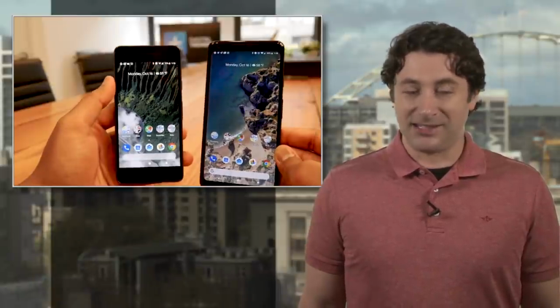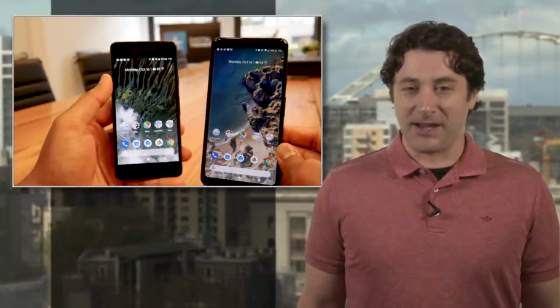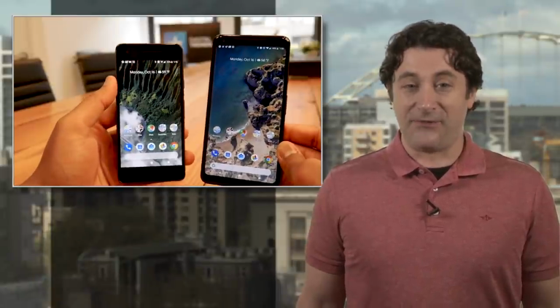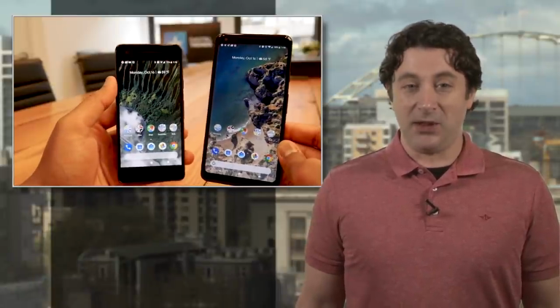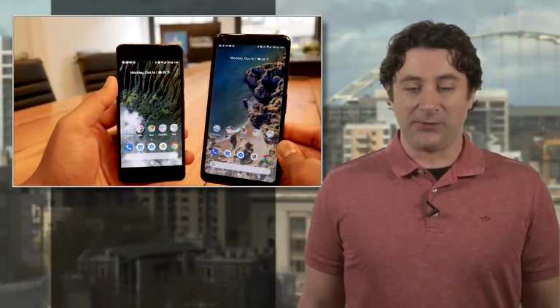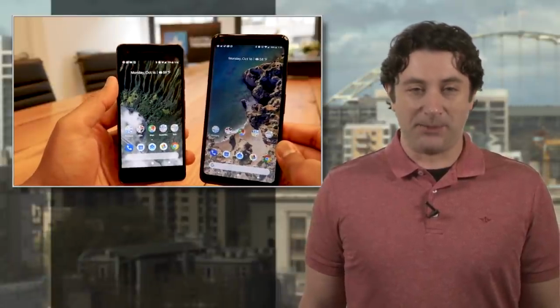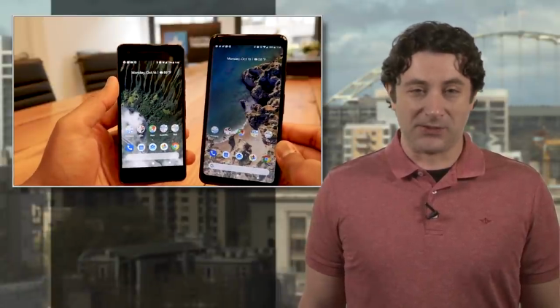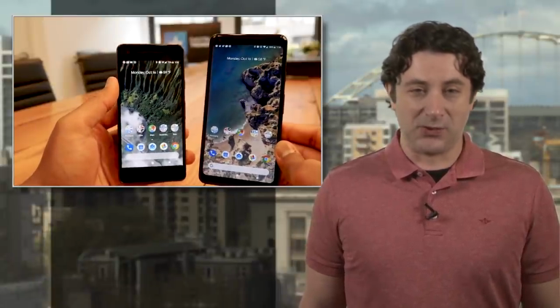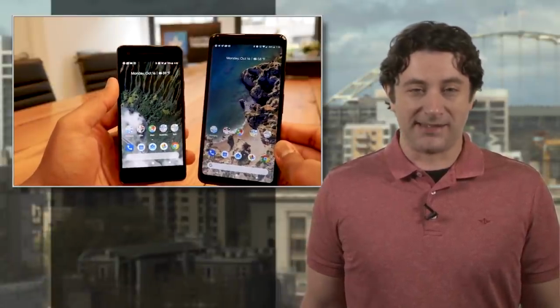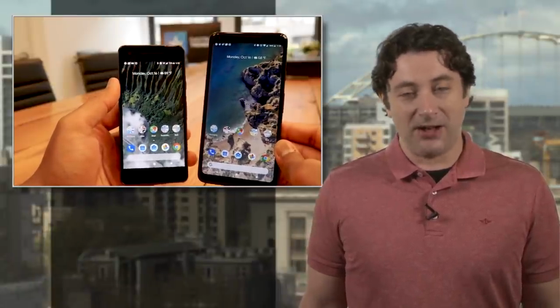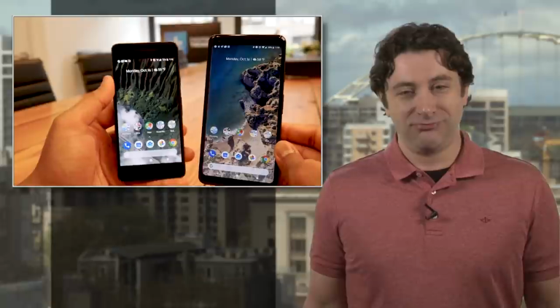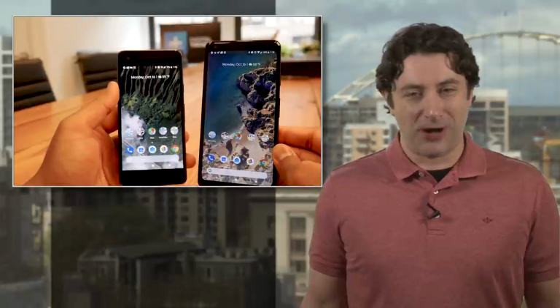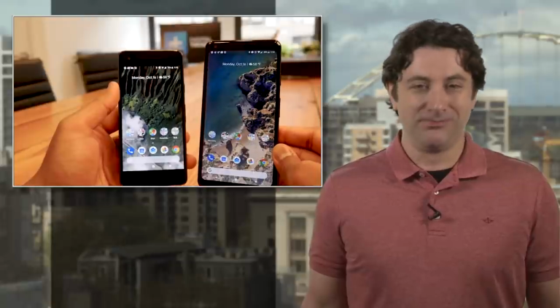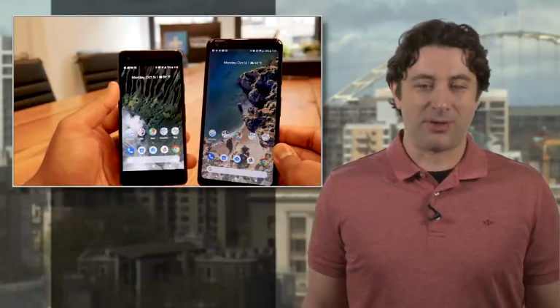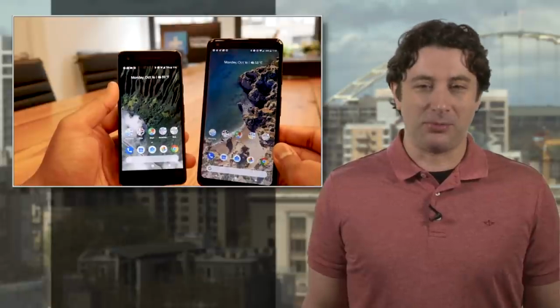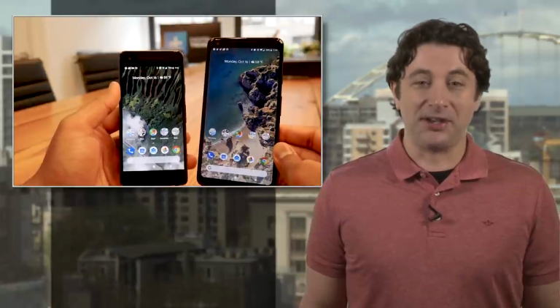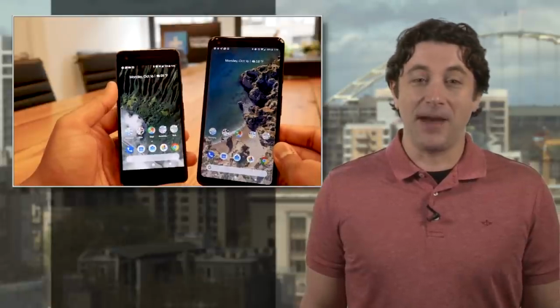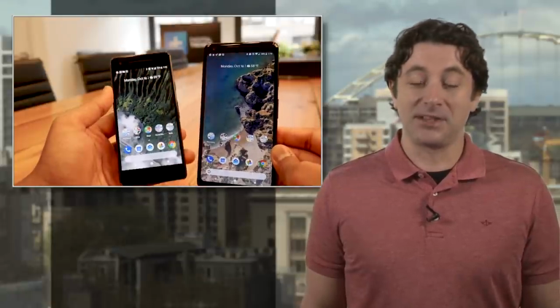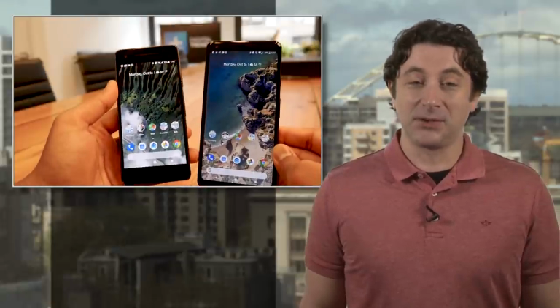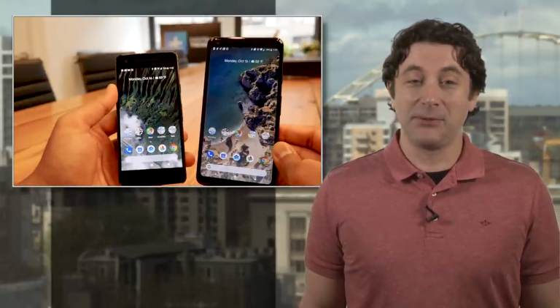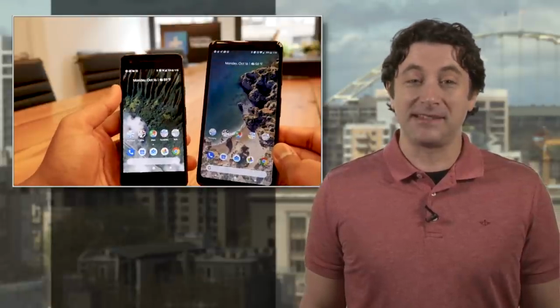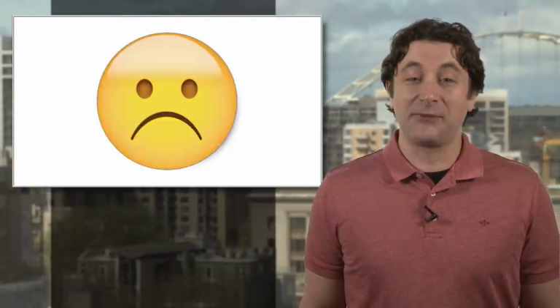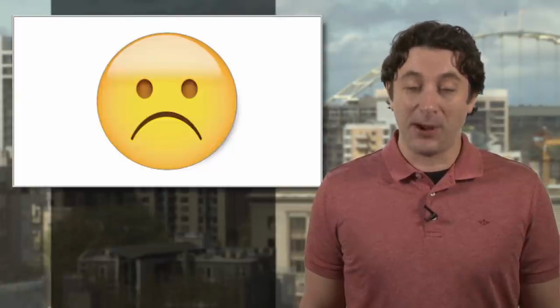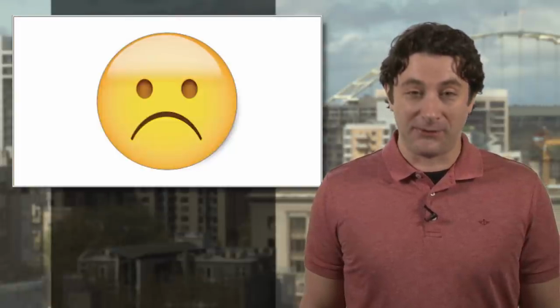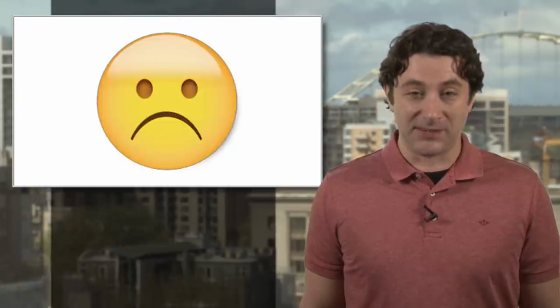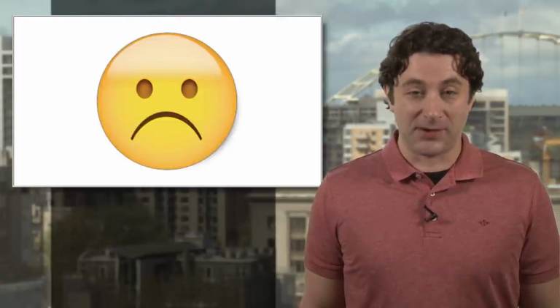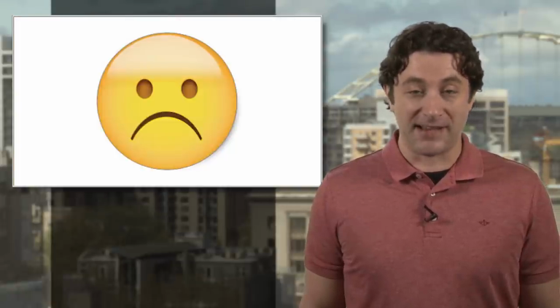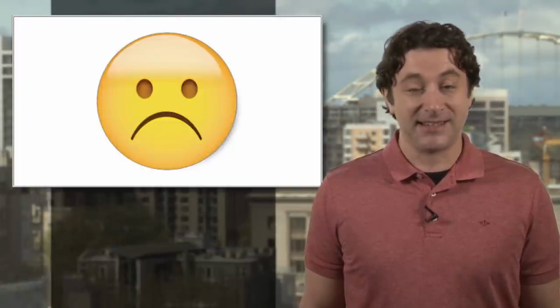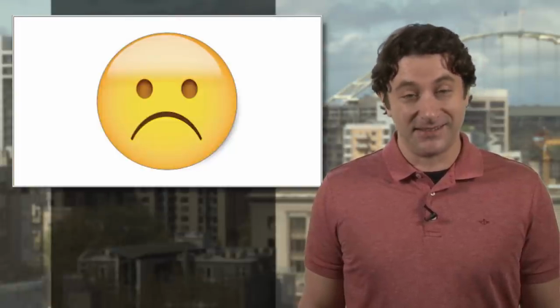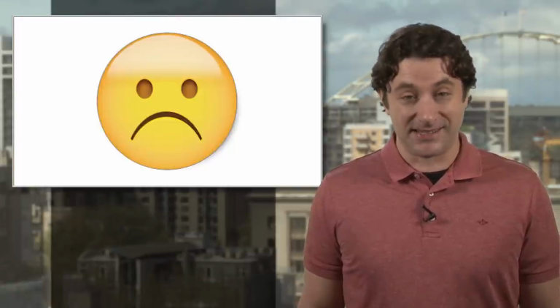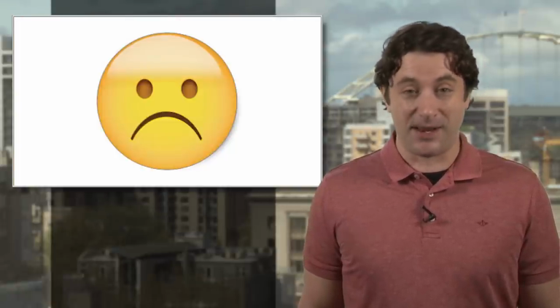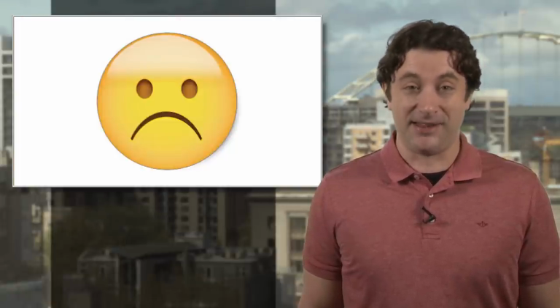Cataclysmic fail for the Pixel 2 XL? Well, probably not, but it certainly rates a frowny face for a device this spendy.